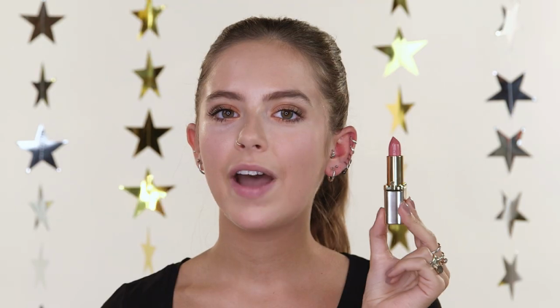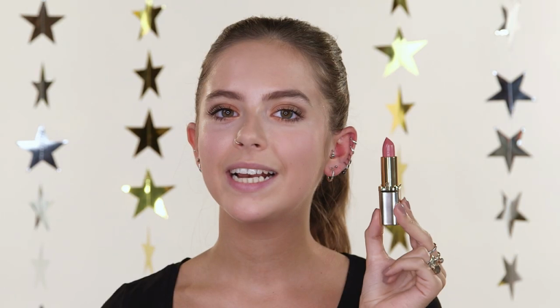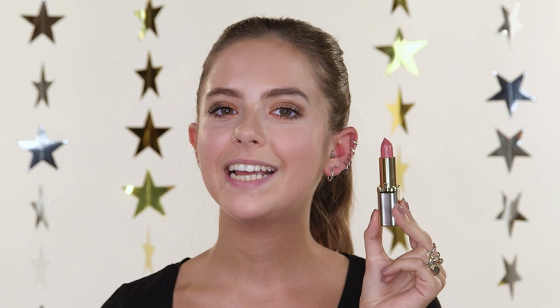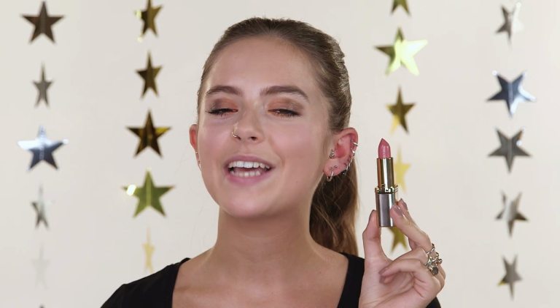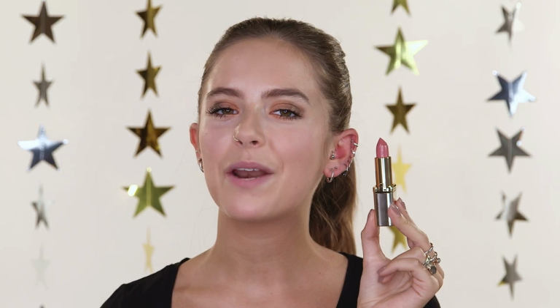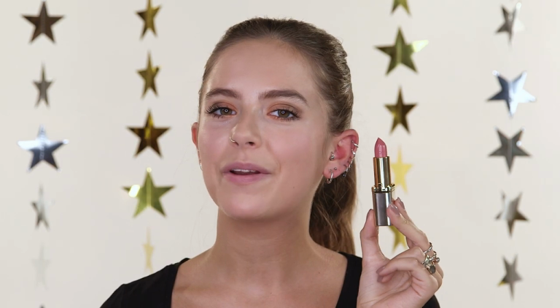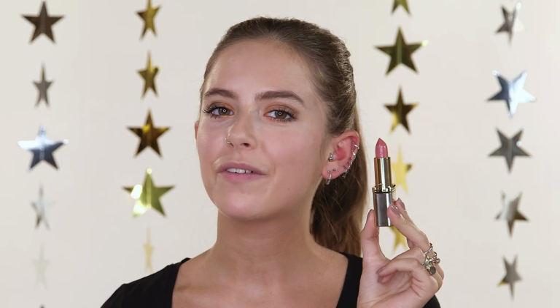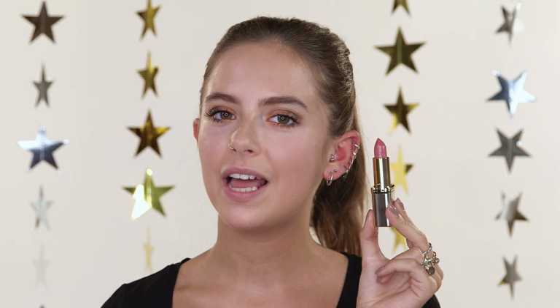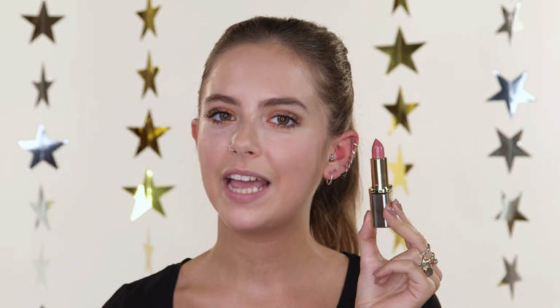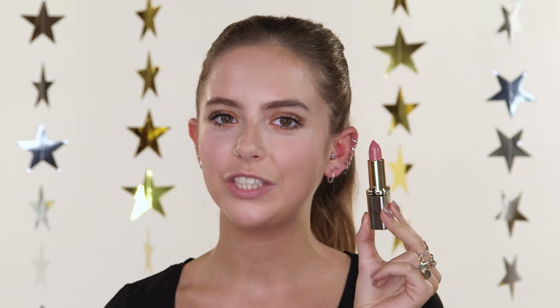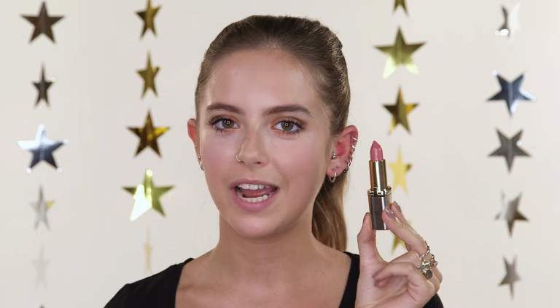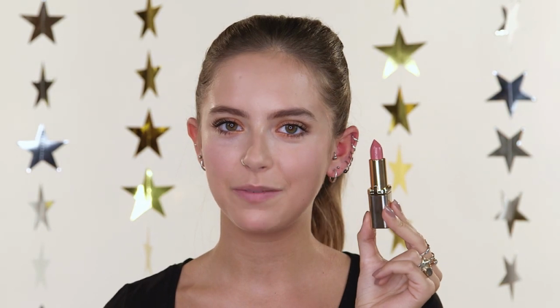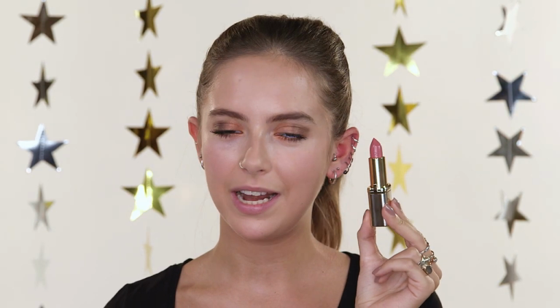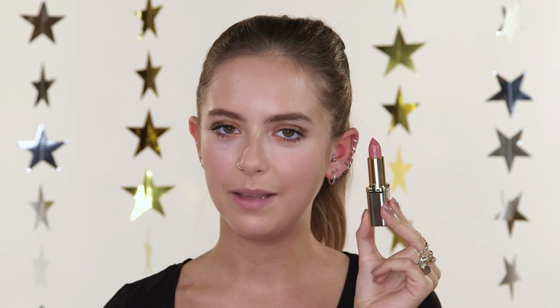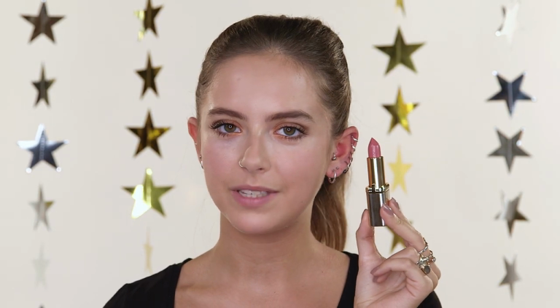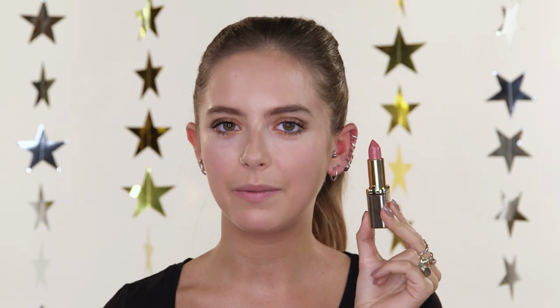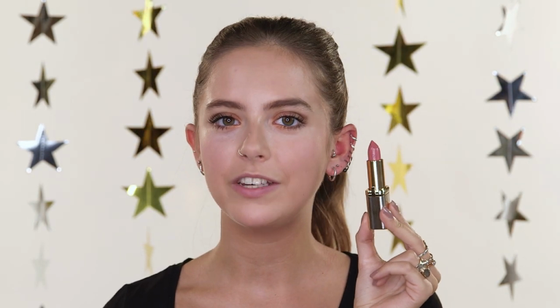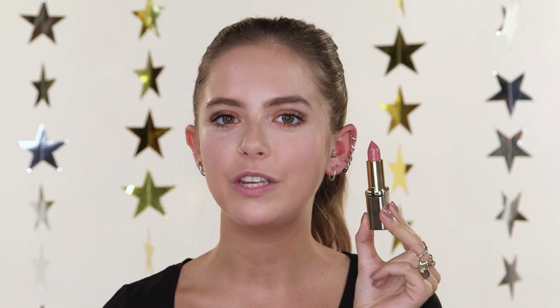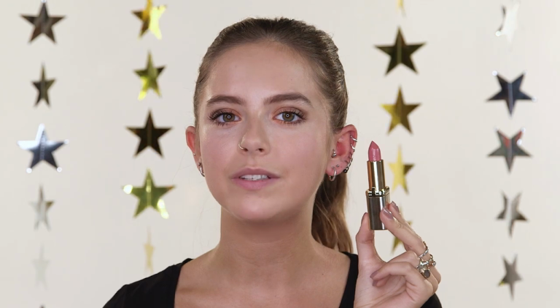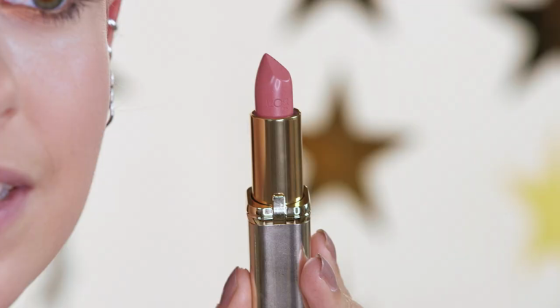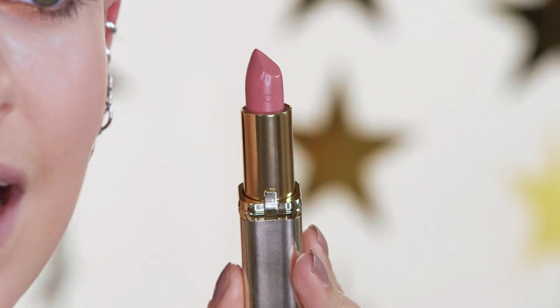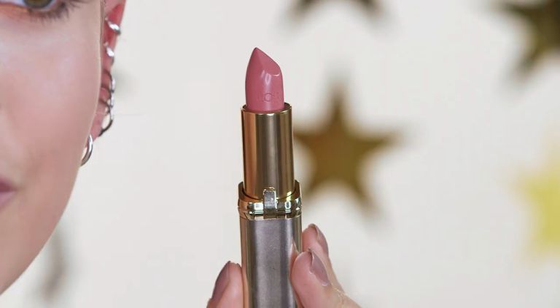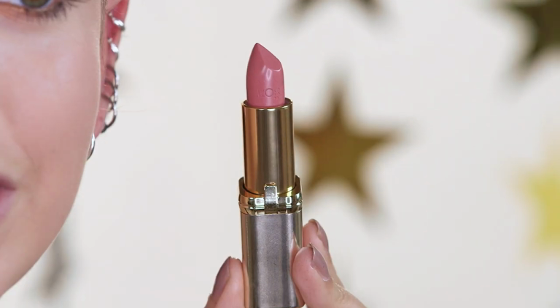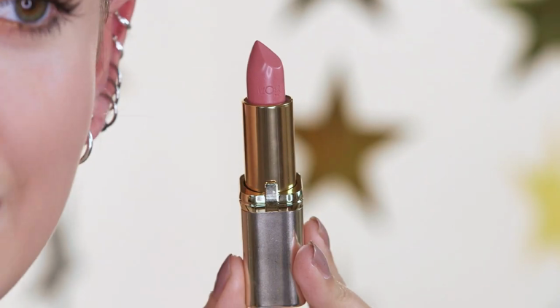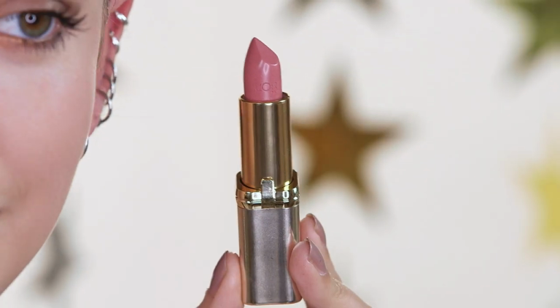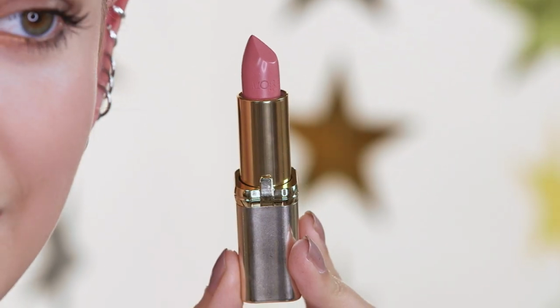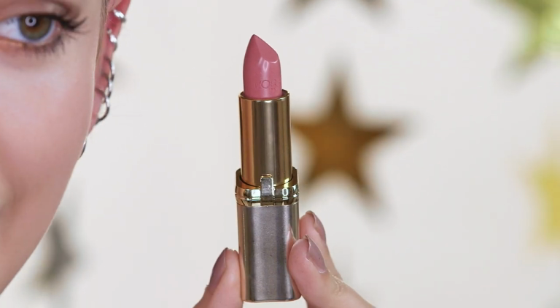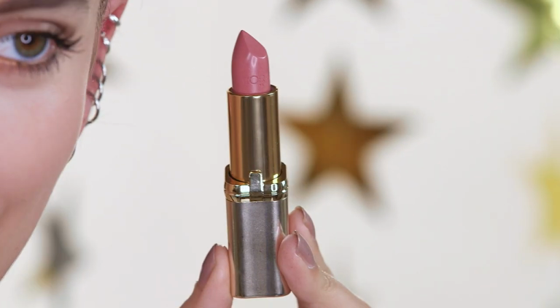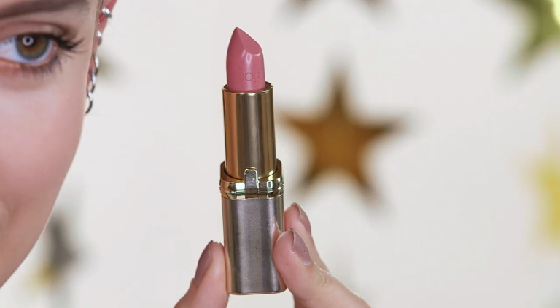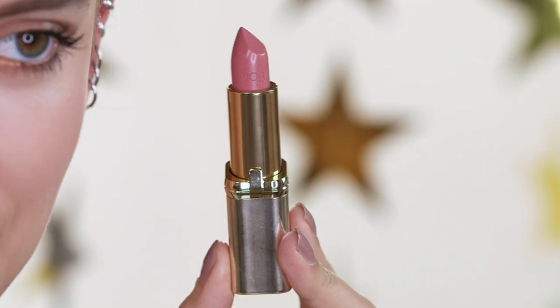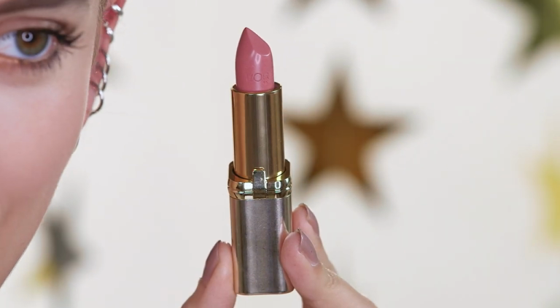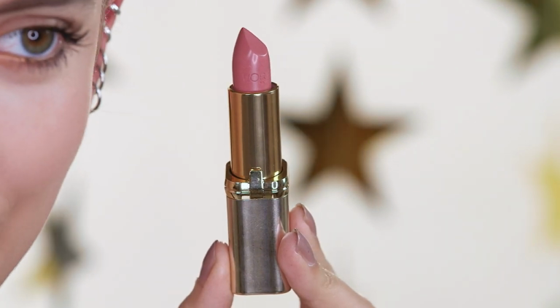Finally, to add a bit of color and shine to my lips, I'm going to use this Coloriche lipstick in Gray Jamoreau.